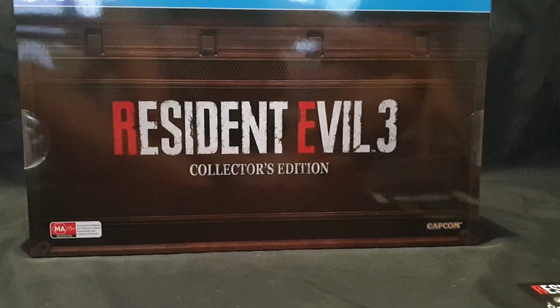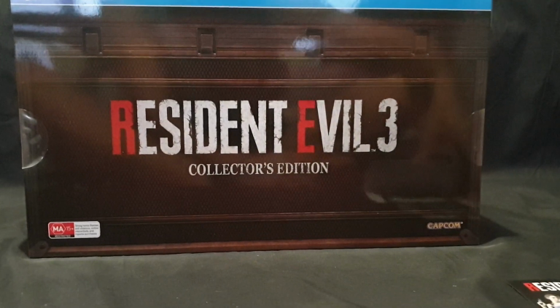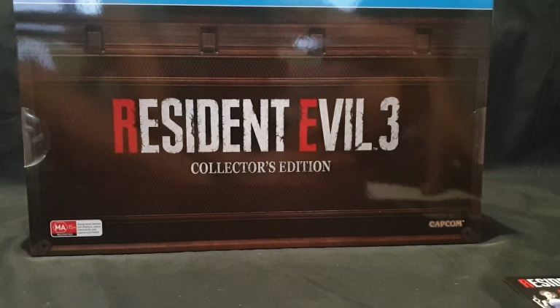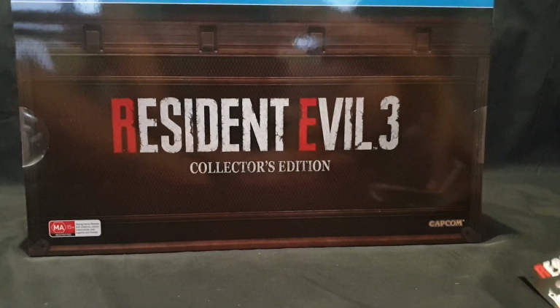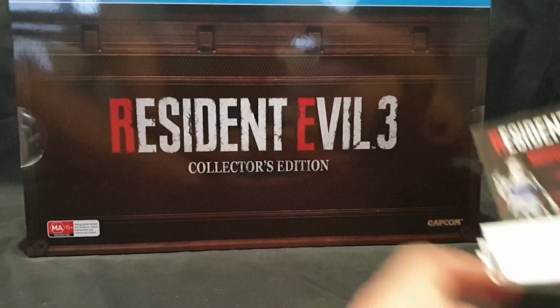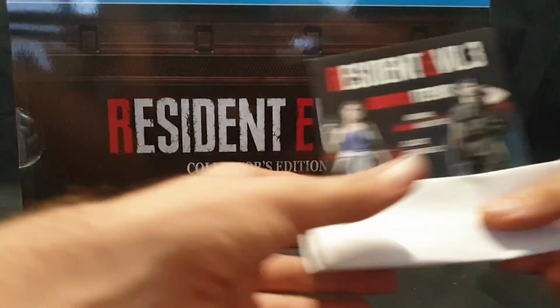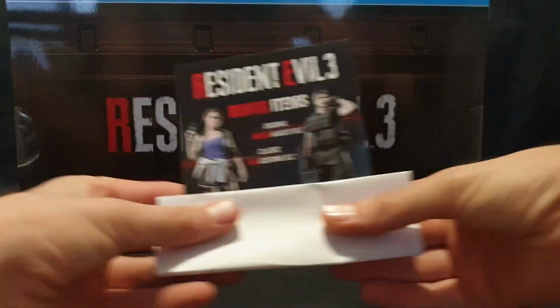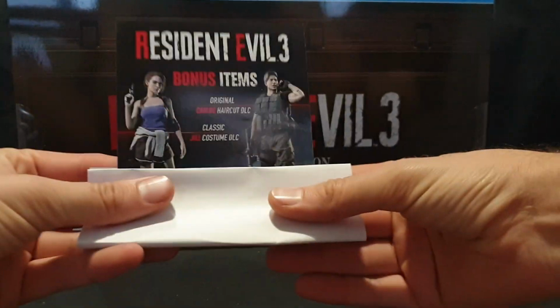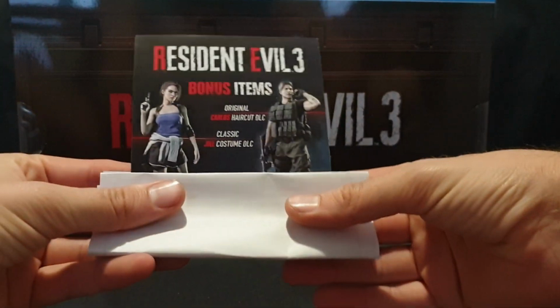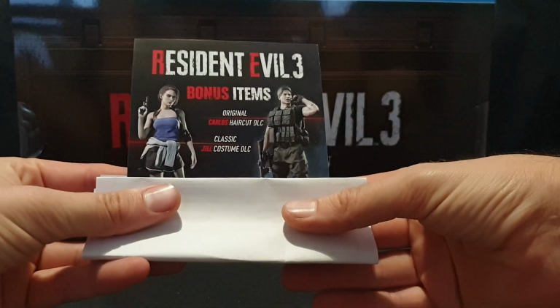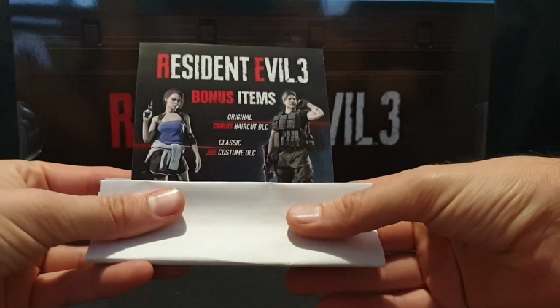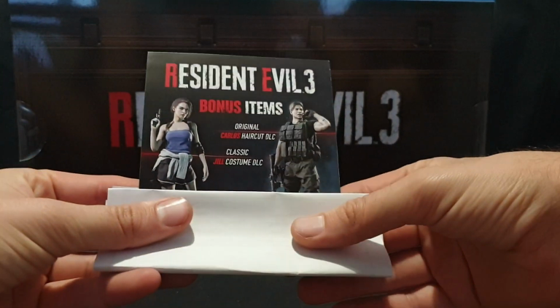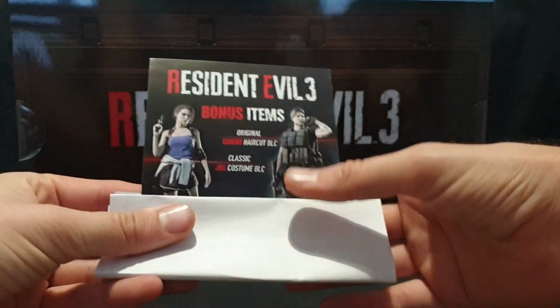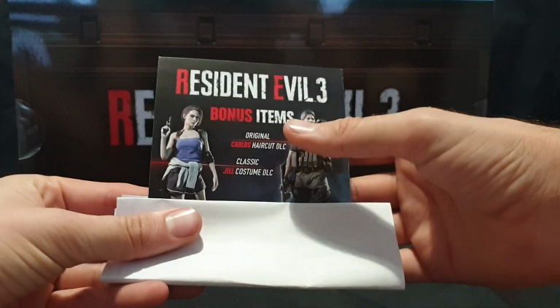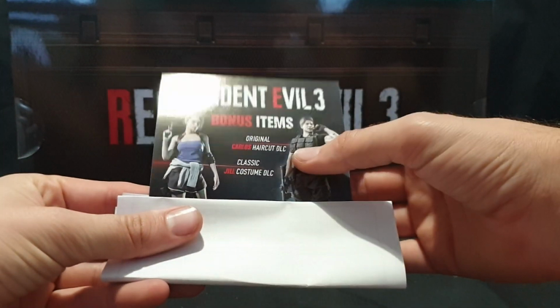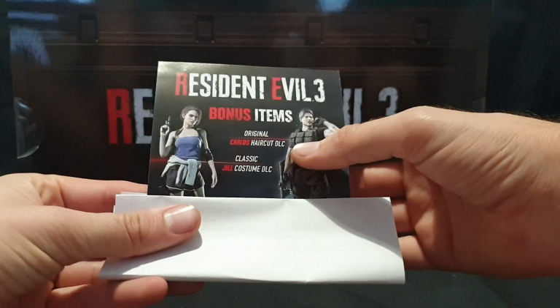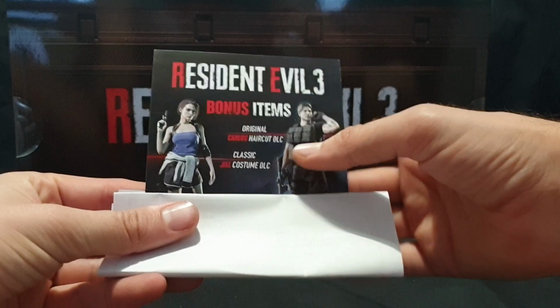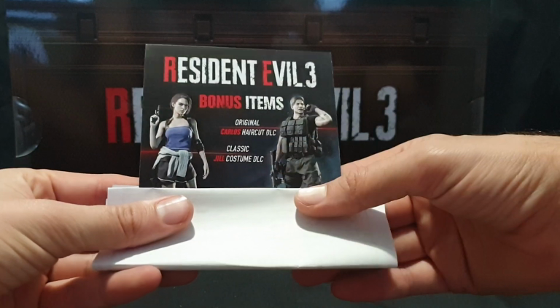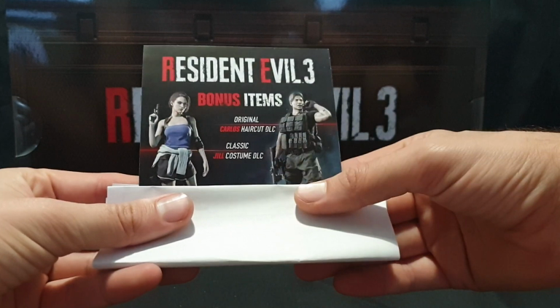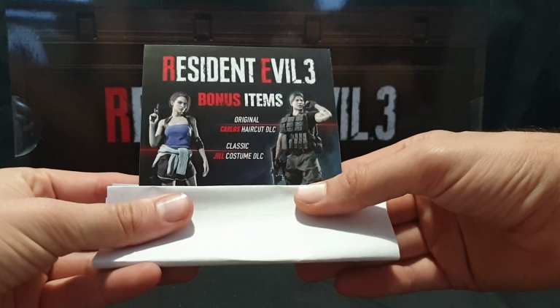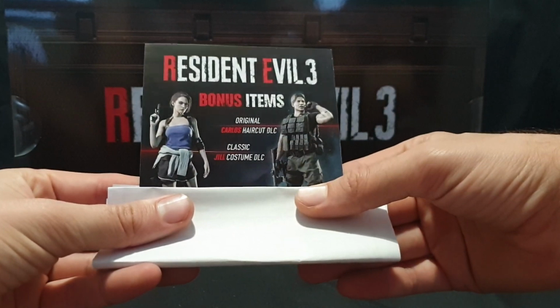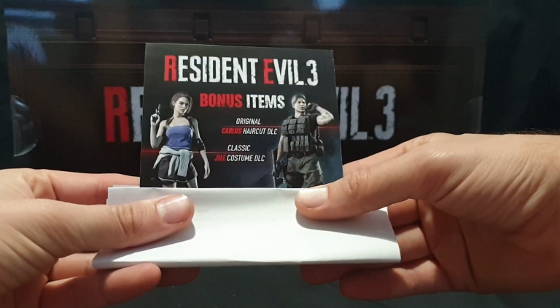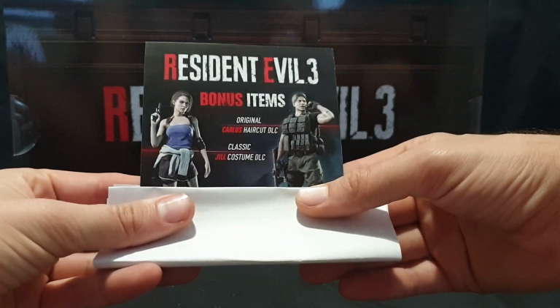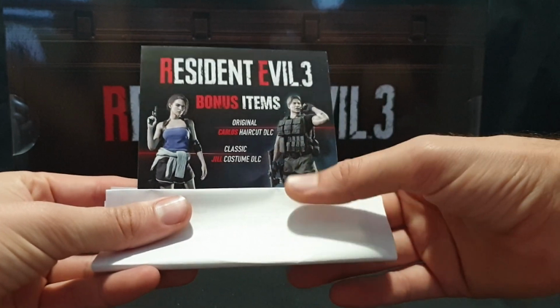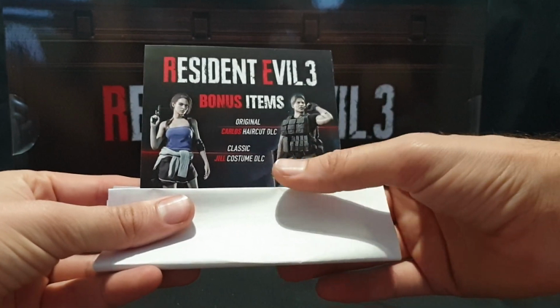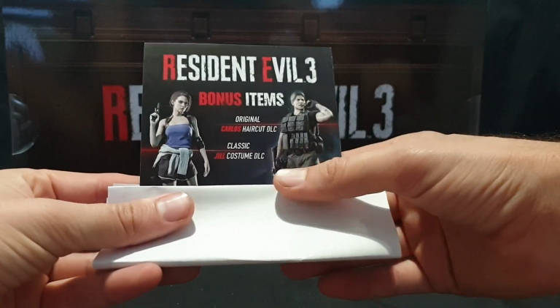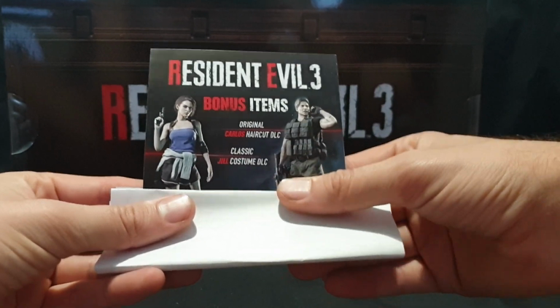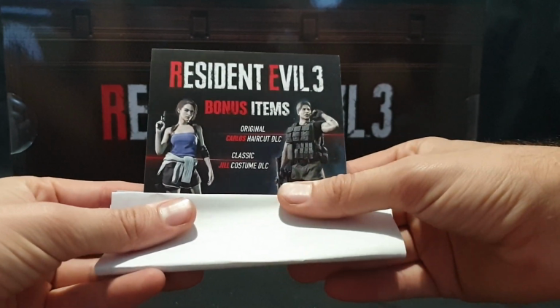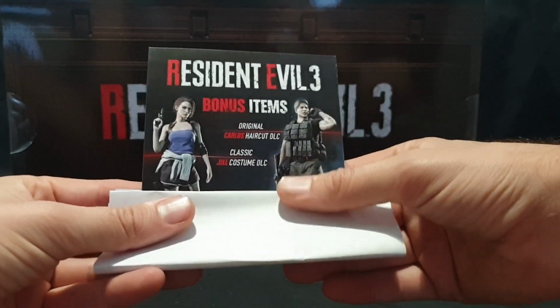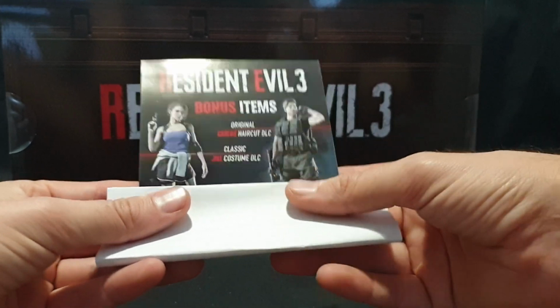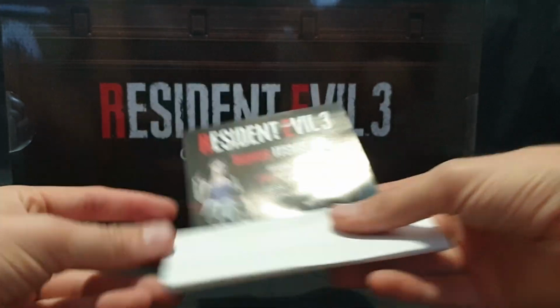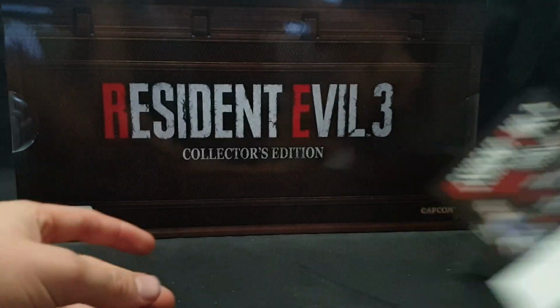For pre-ordering I got some bonus items, which are the original Carlos Hercot DLC and classic Jill costume DLC.